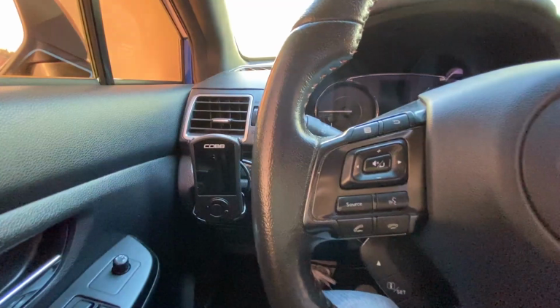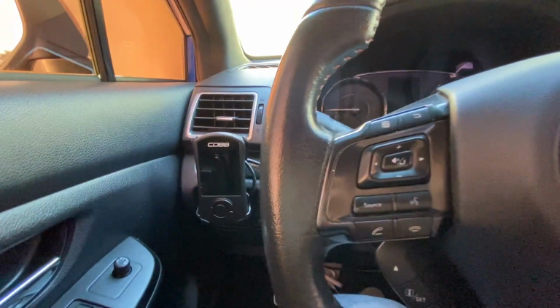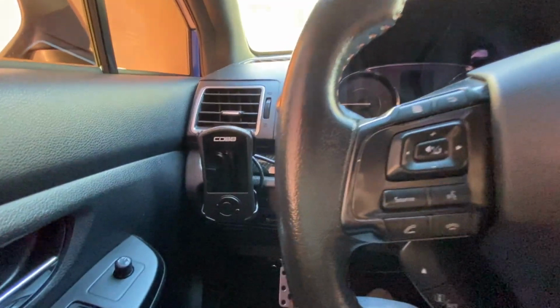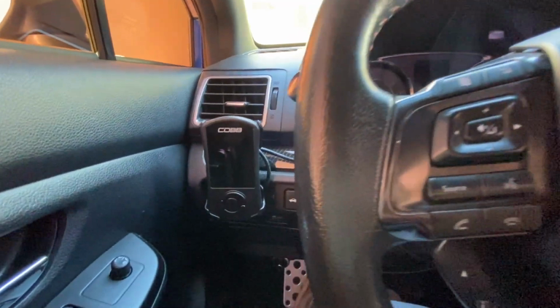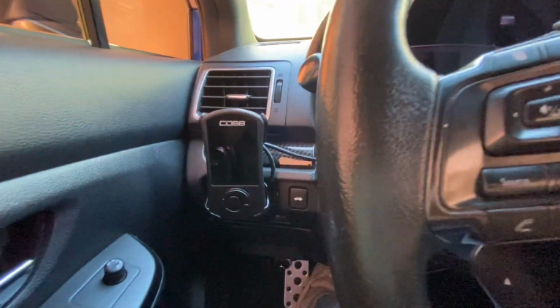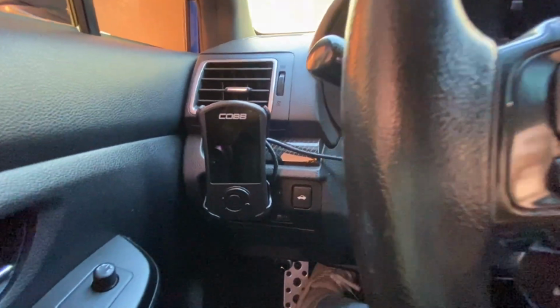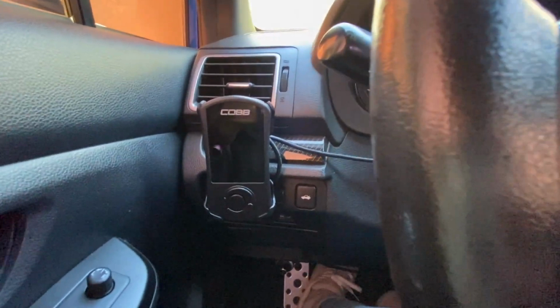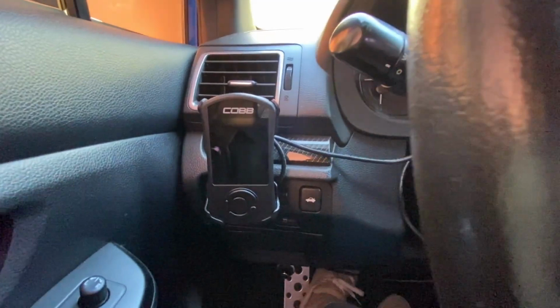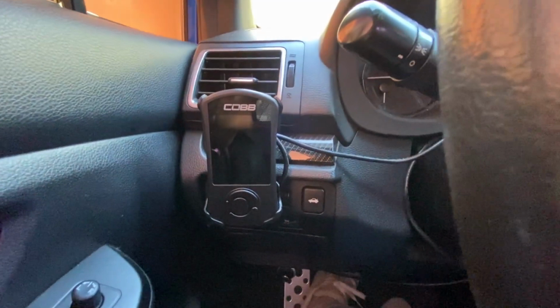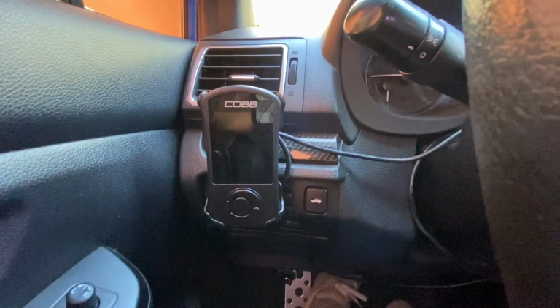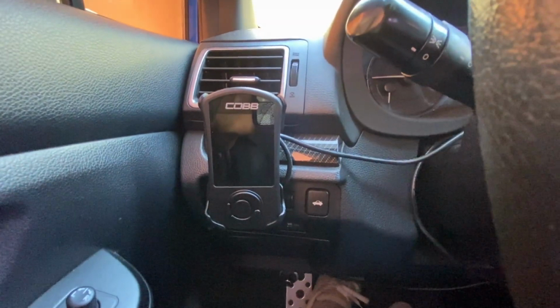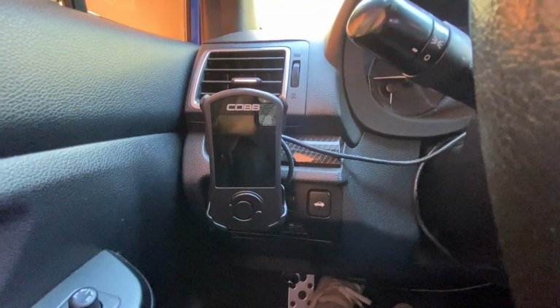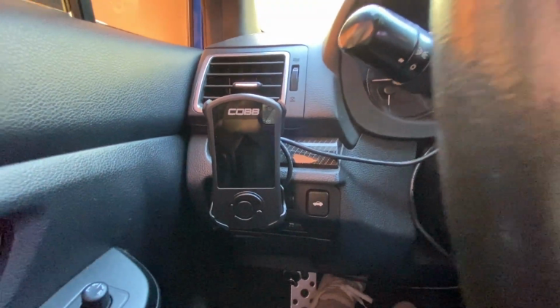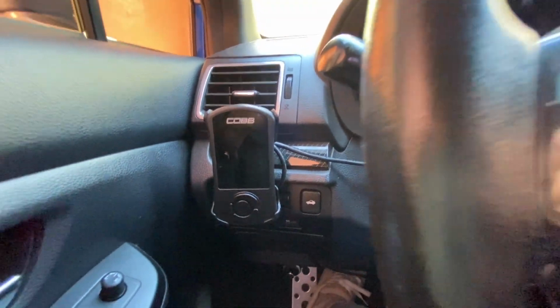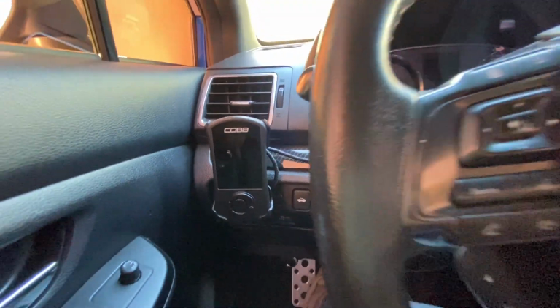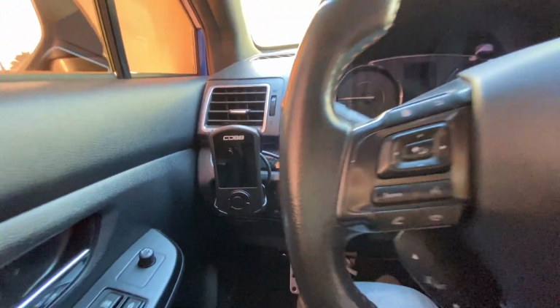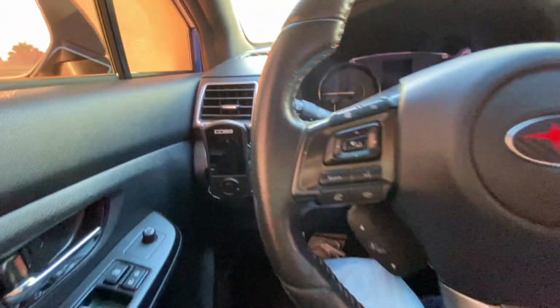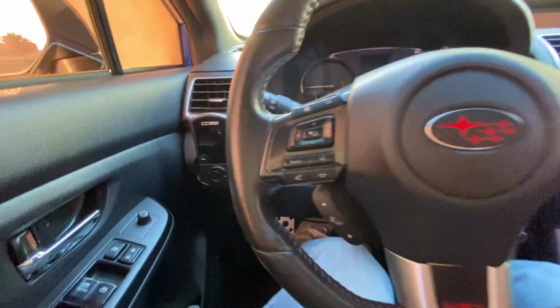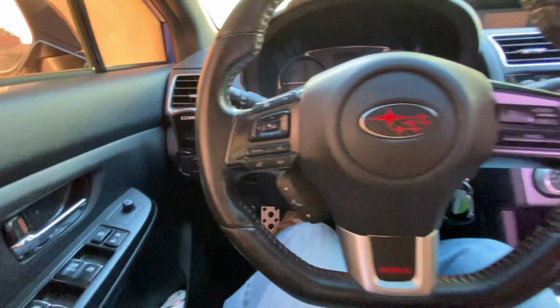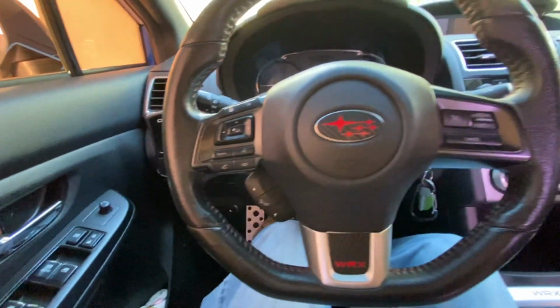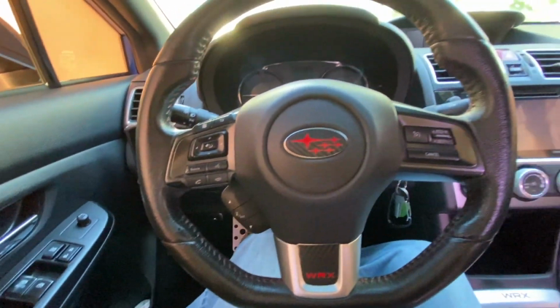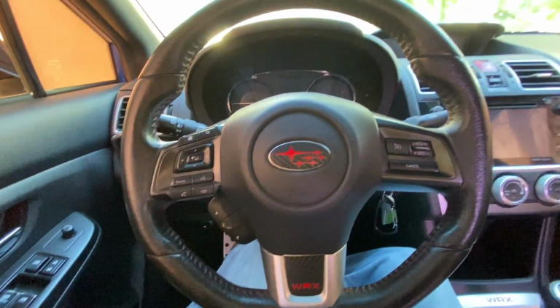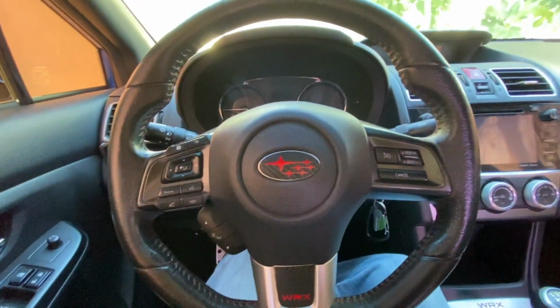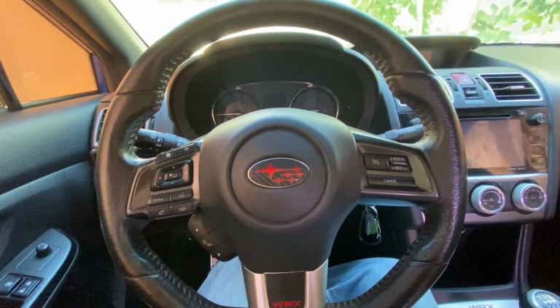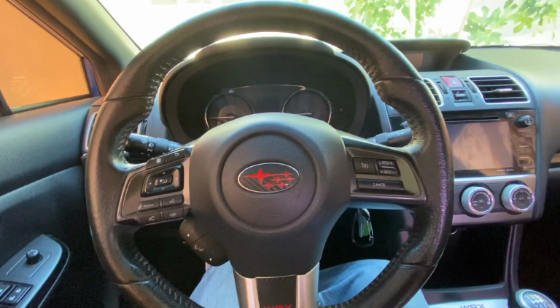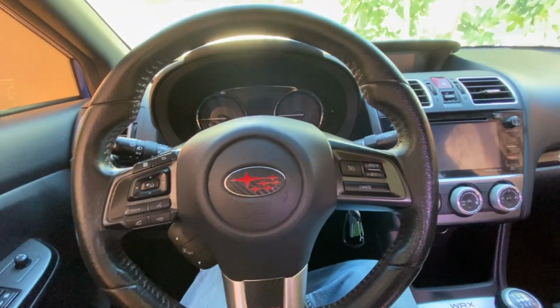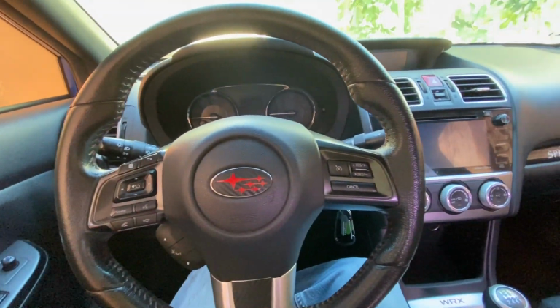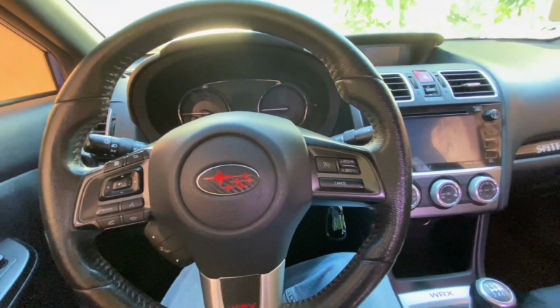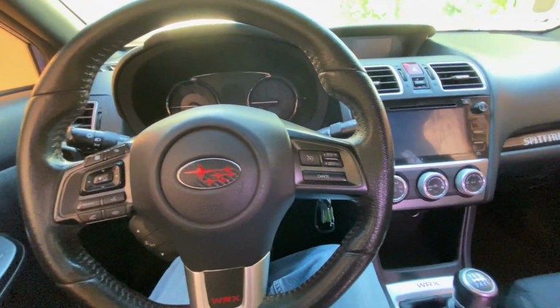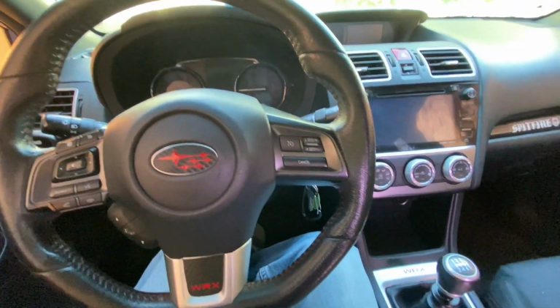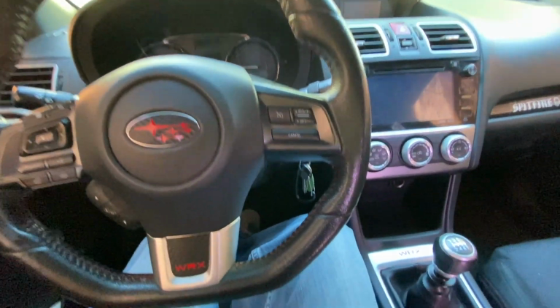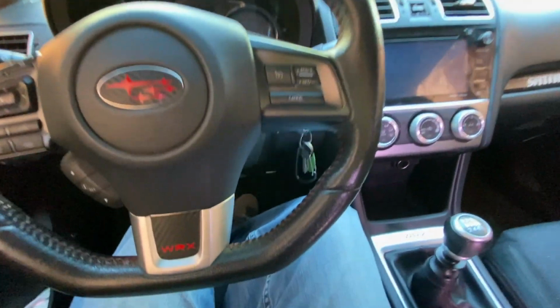The only notable things in my interior are my Accessport, and I just got some overlays on the steering wheel. That's pretty much it for the interior.